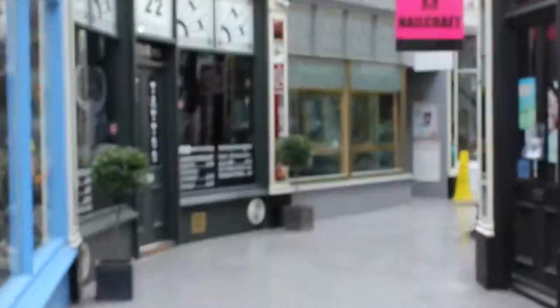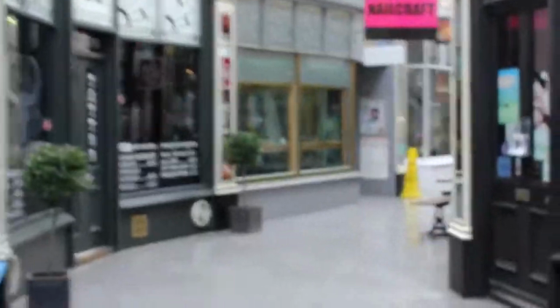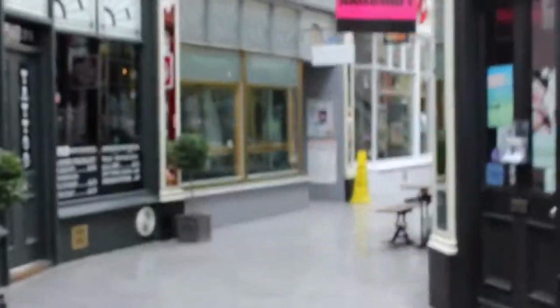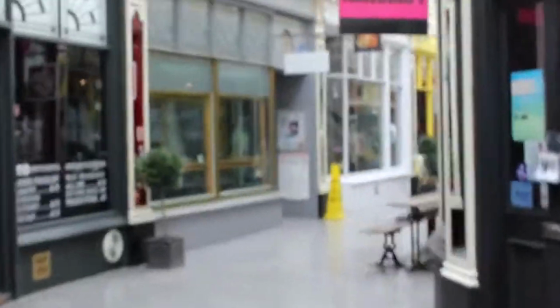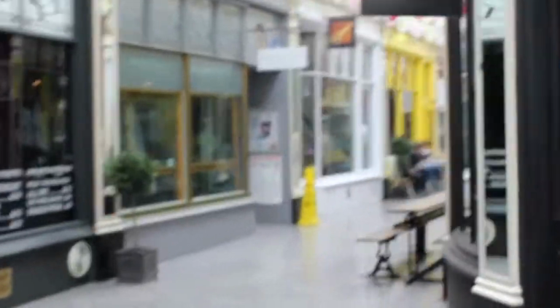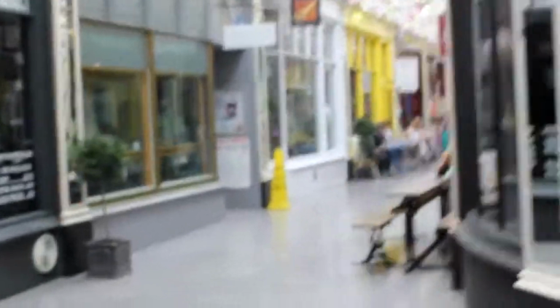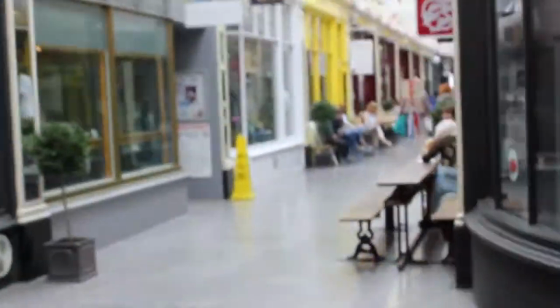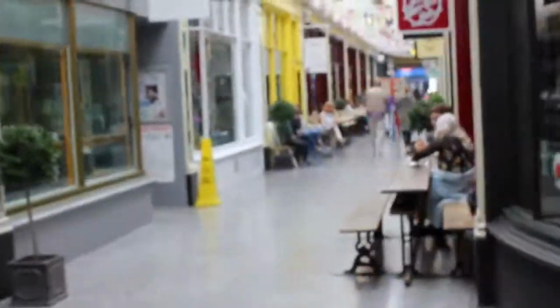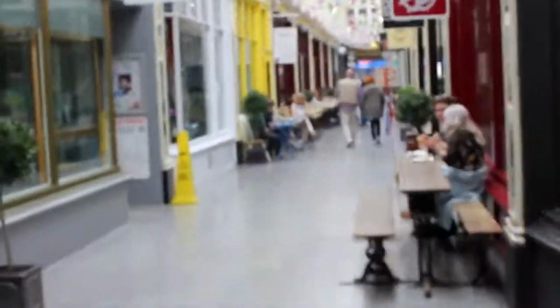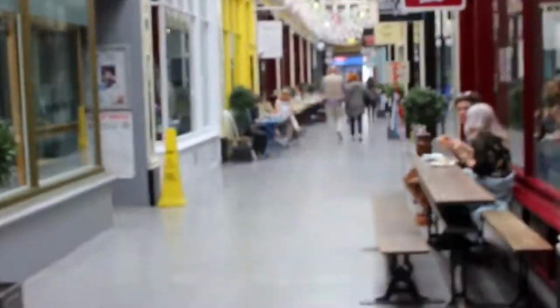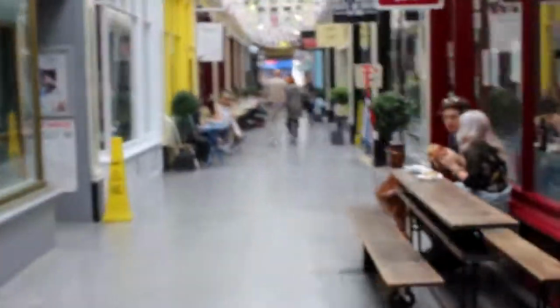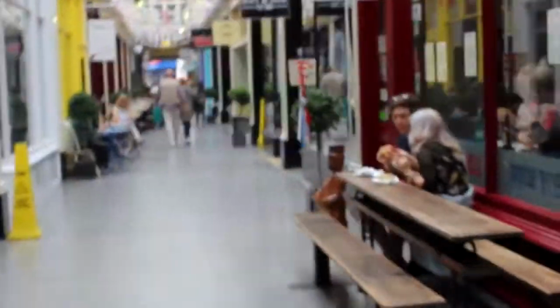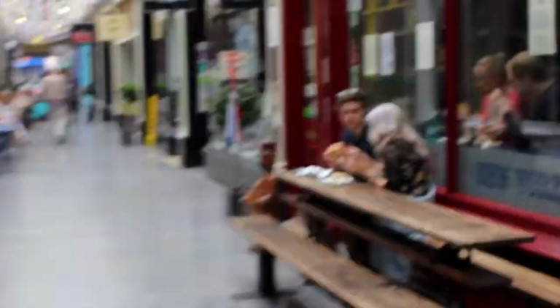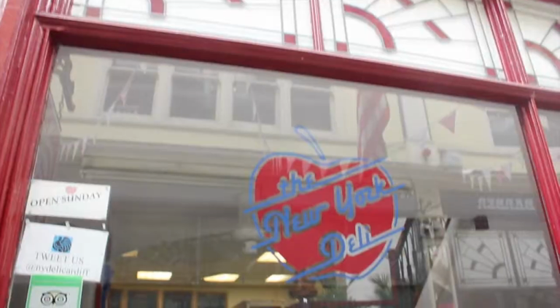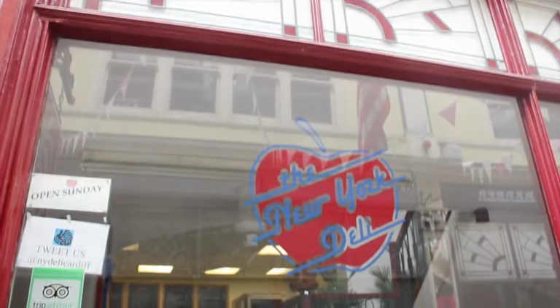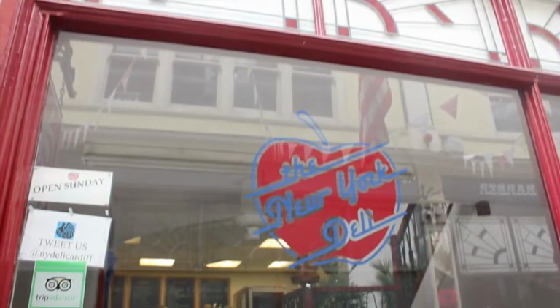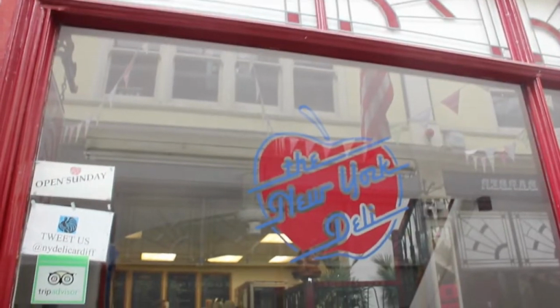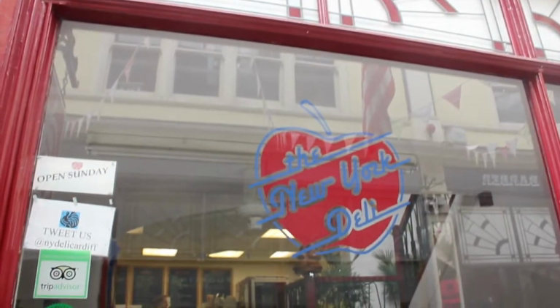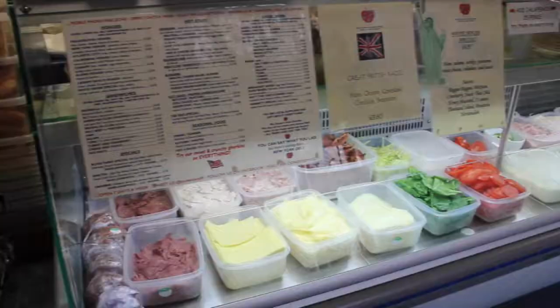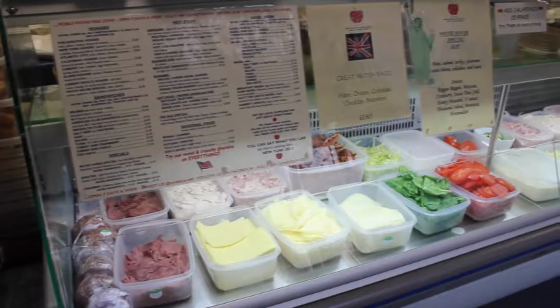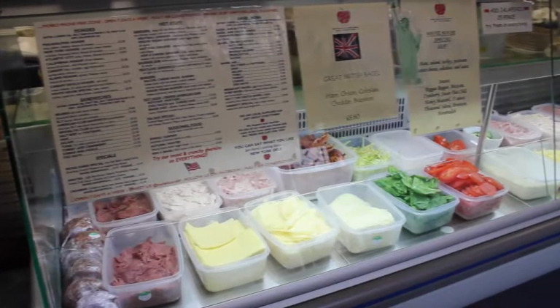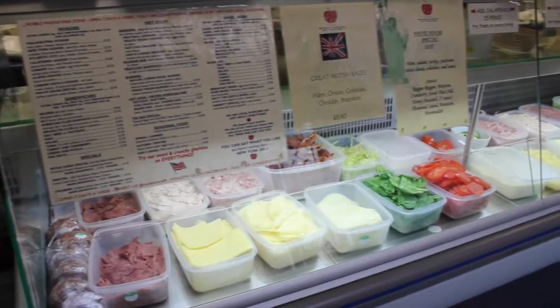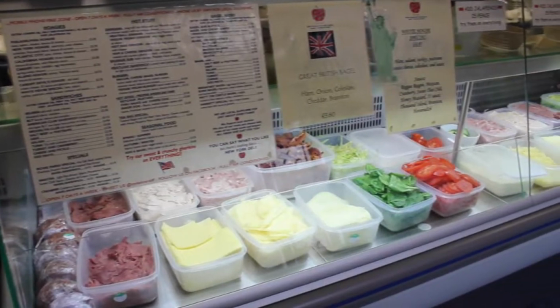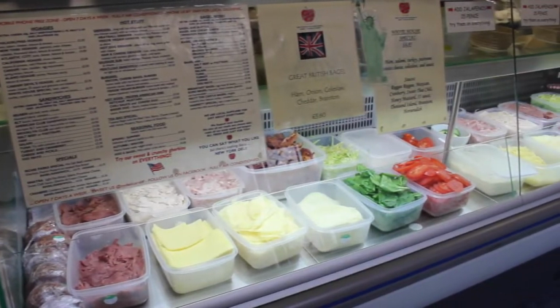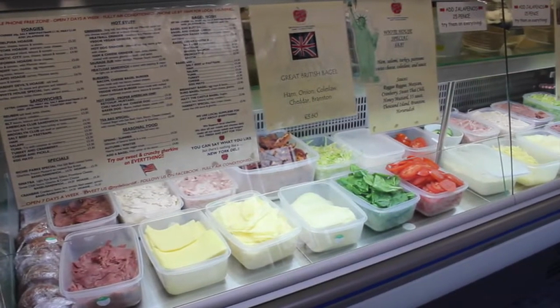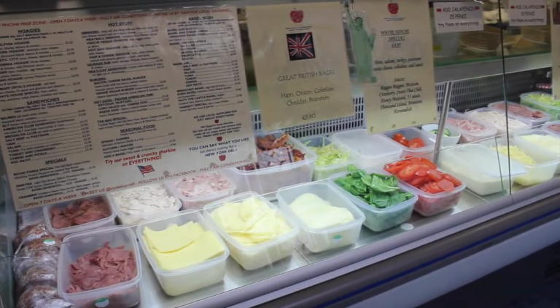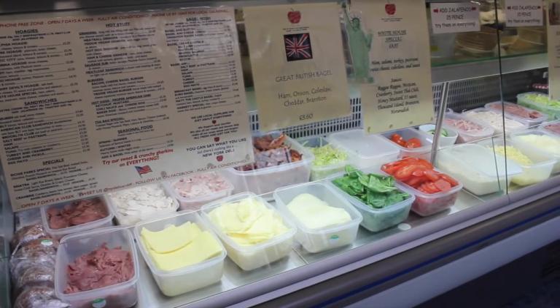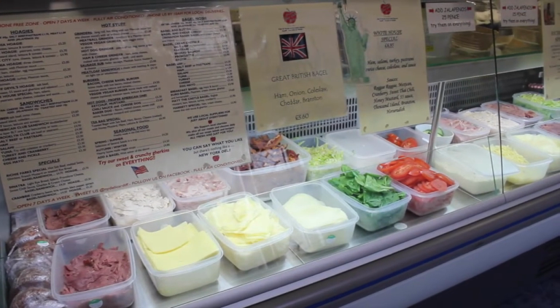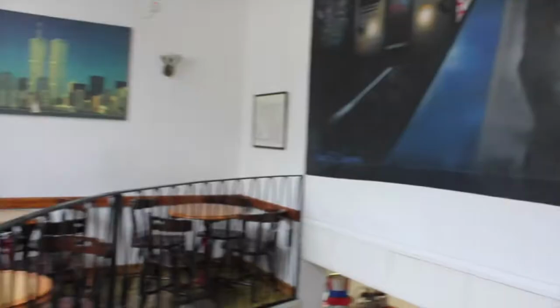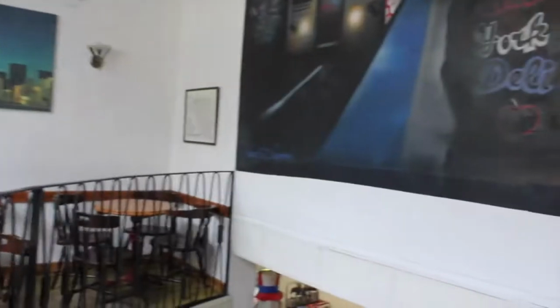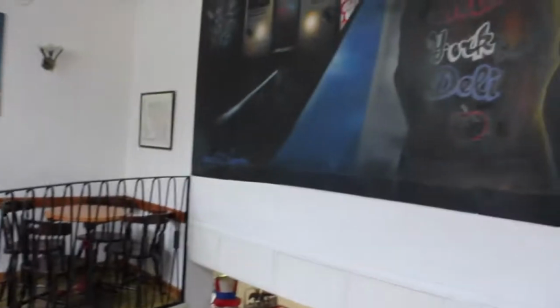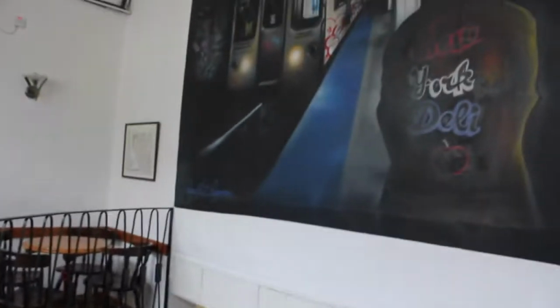Around the corner is New York Deli, serving humongous sandwiches and hoagies stuffed with stateside favourites and sweet treats from across the pond.